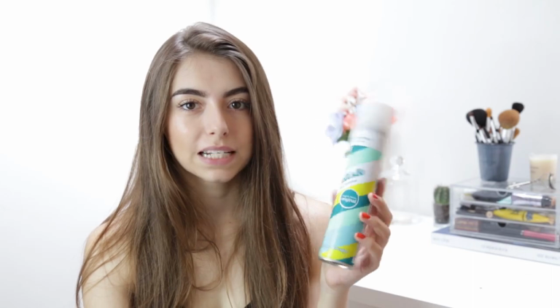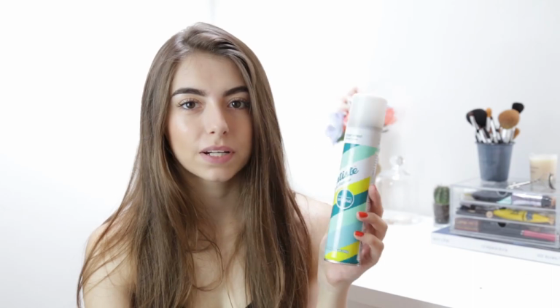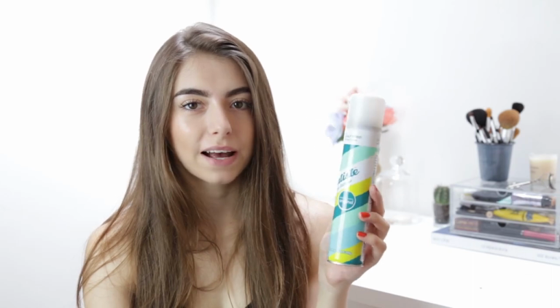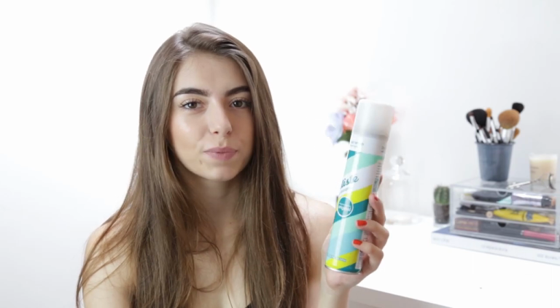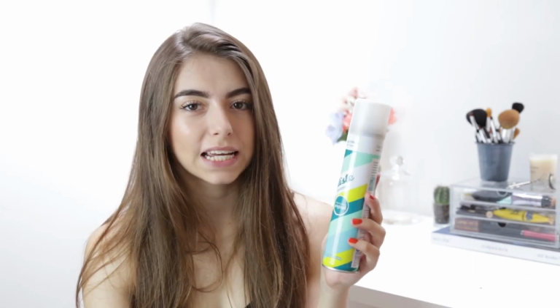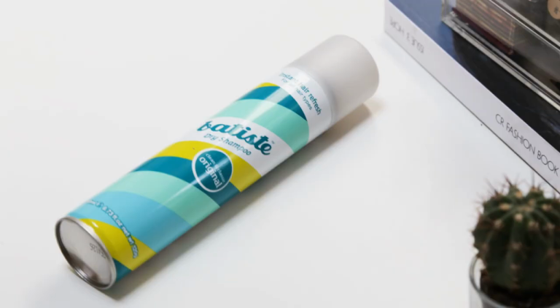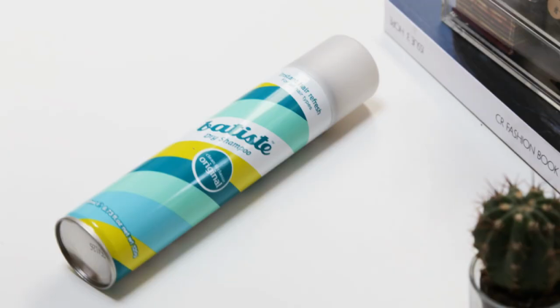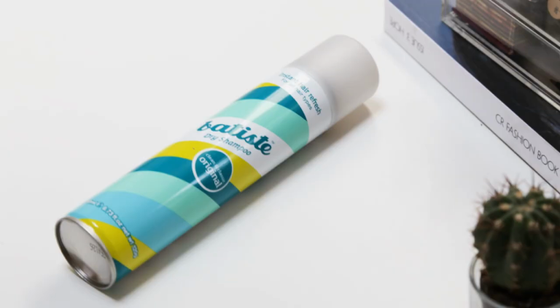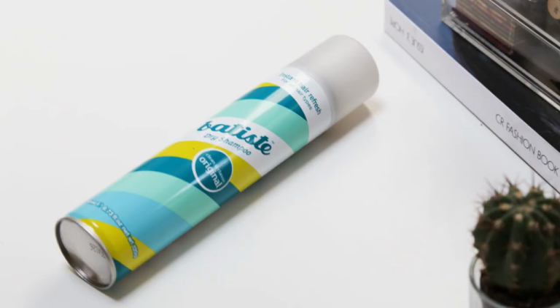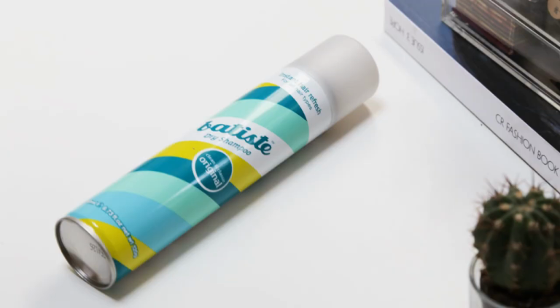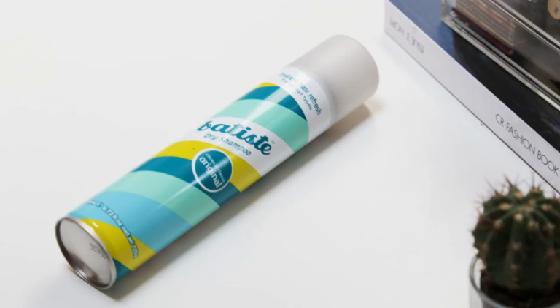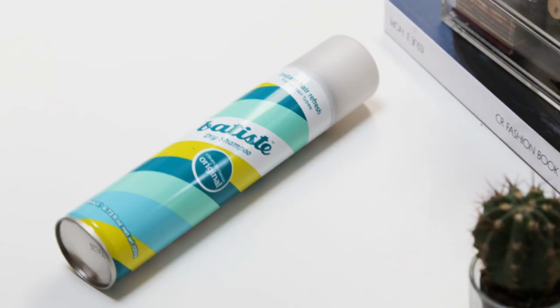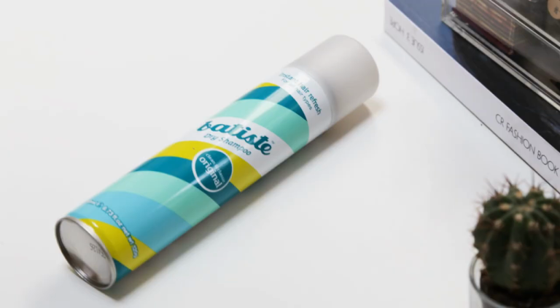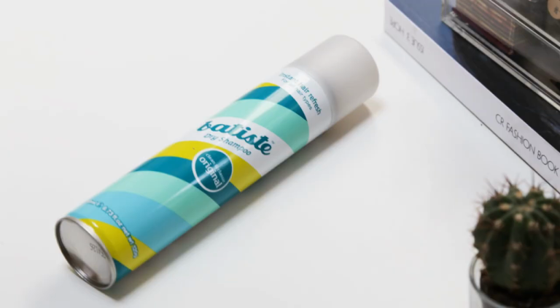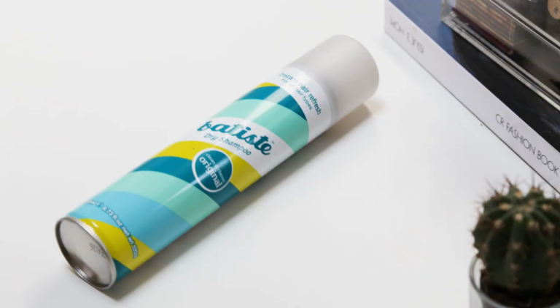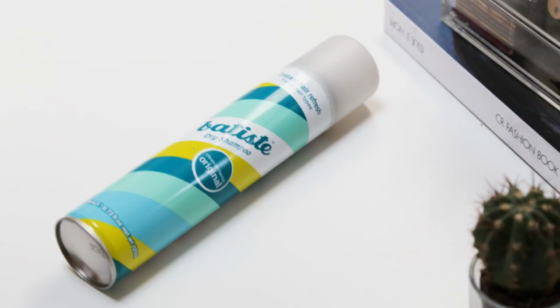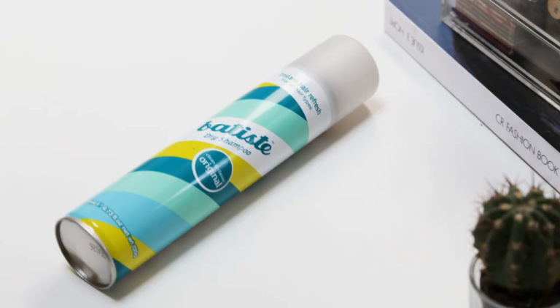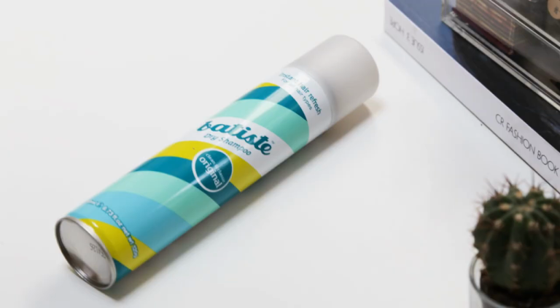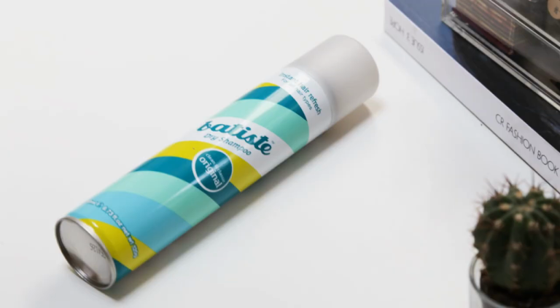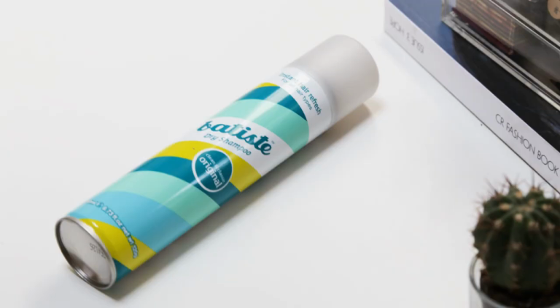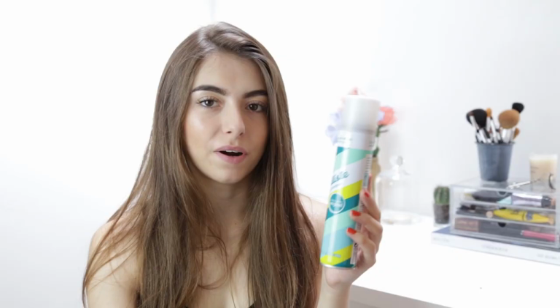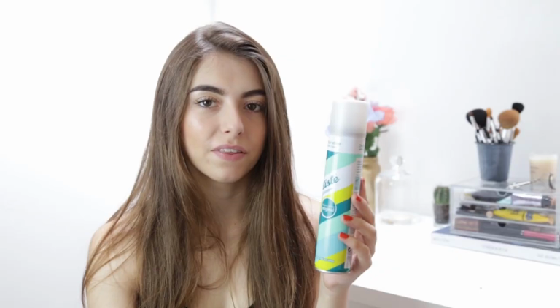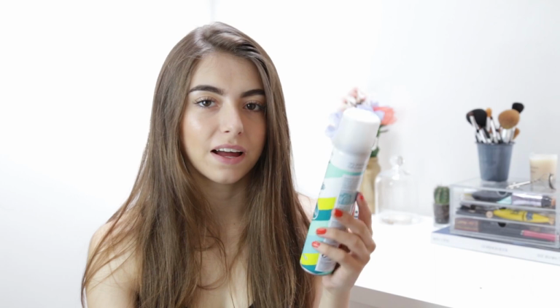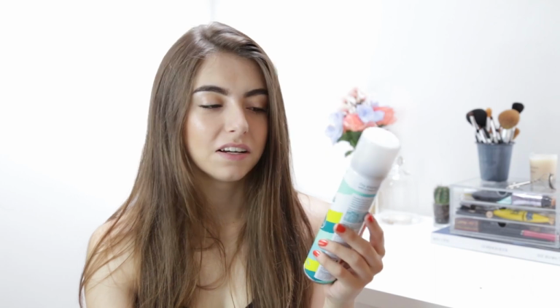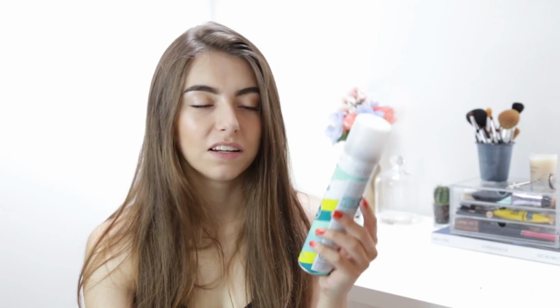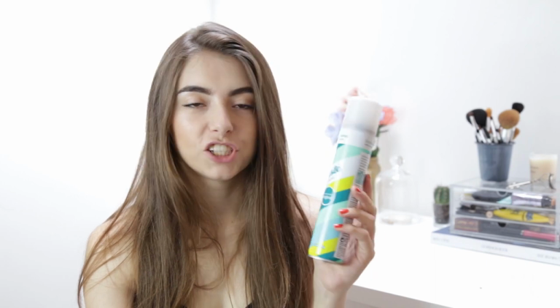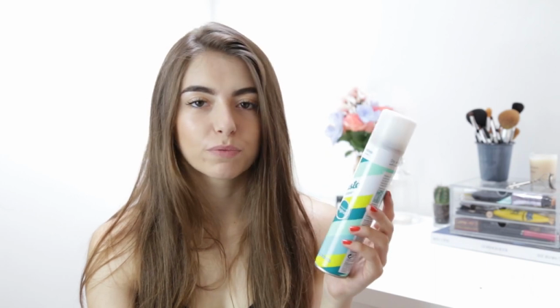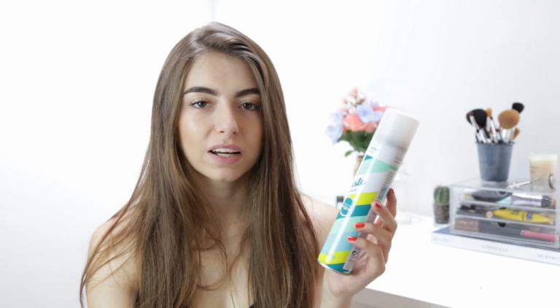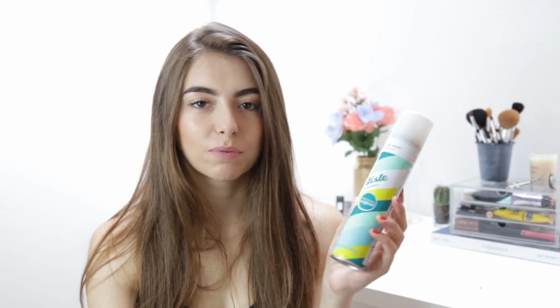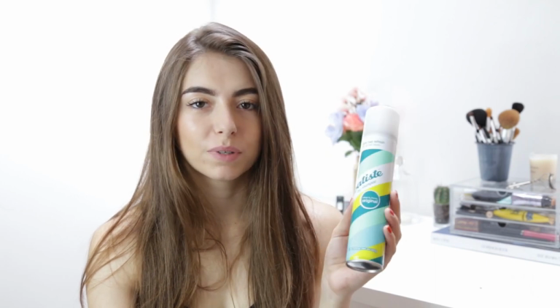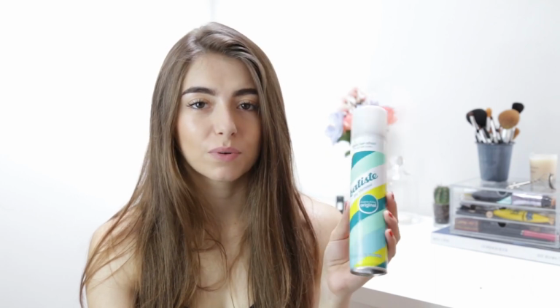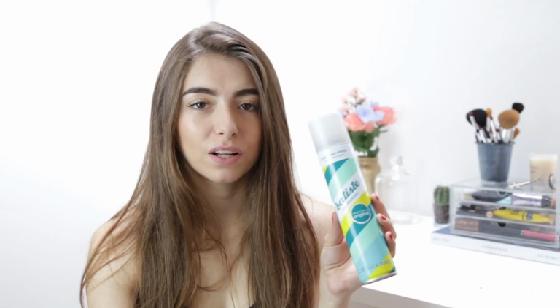Picked up another can of Batiste — I just like the original one. Absolute favourite dry shampoo out there, and probably the cheapest one out there as well.